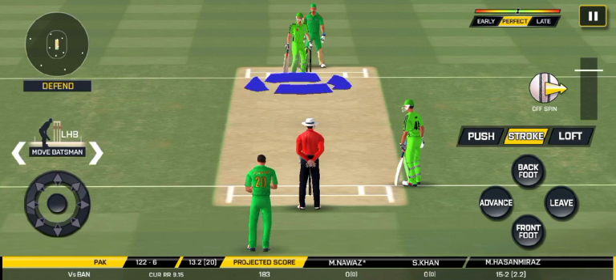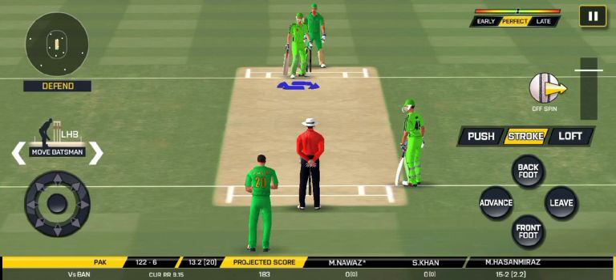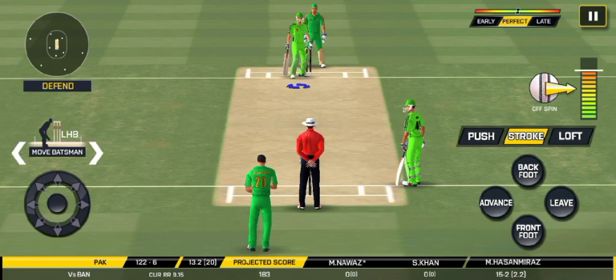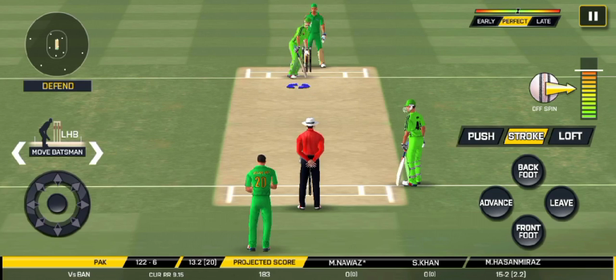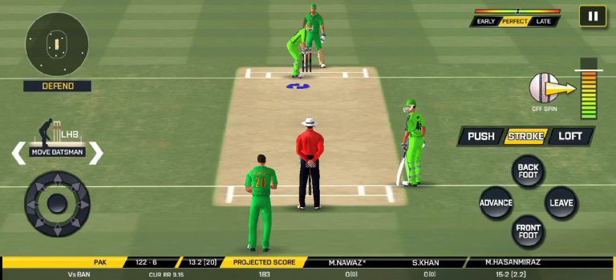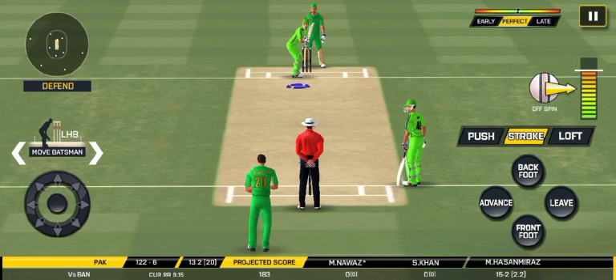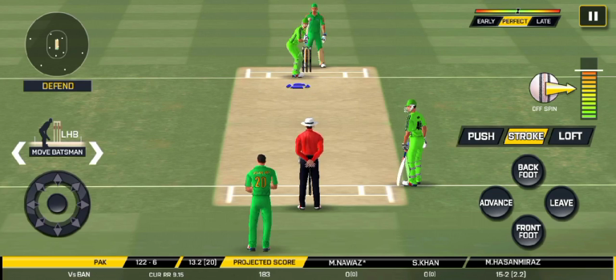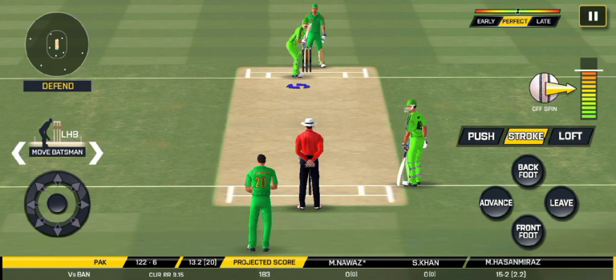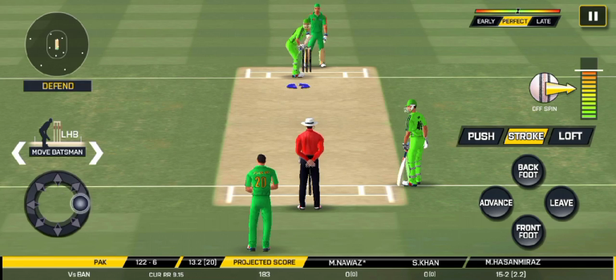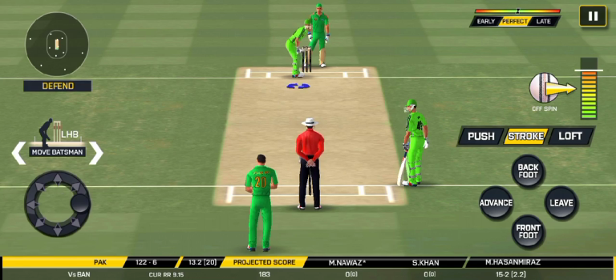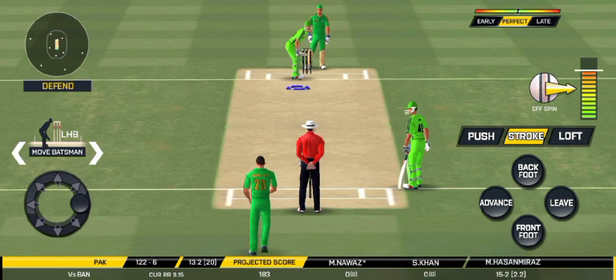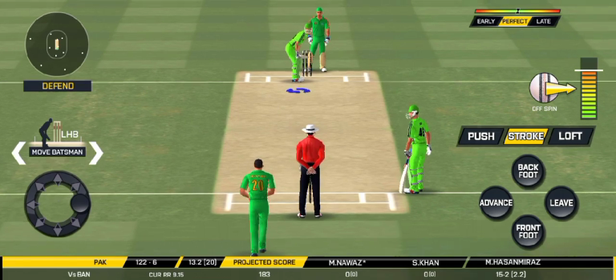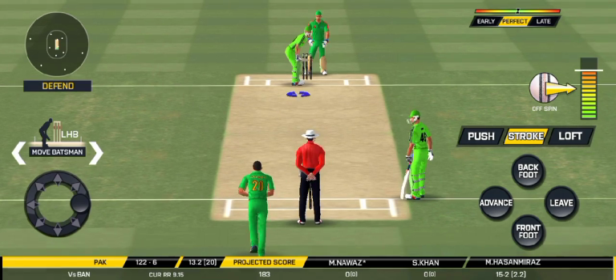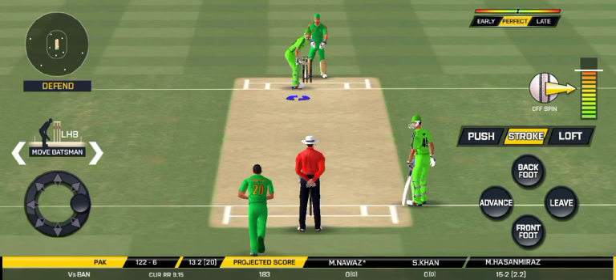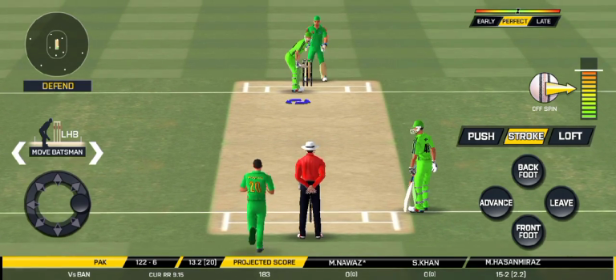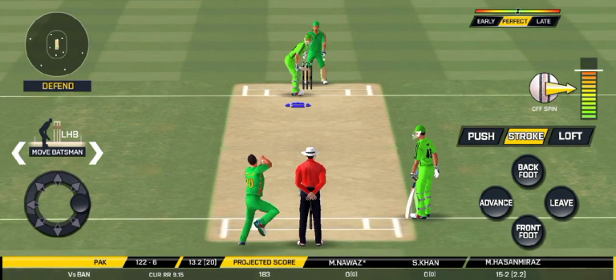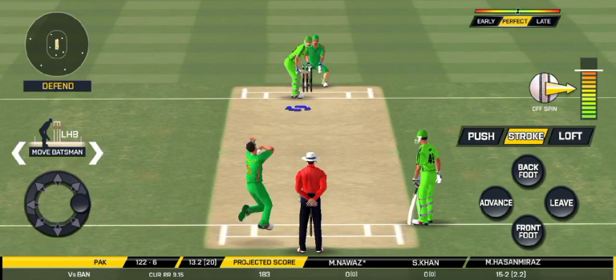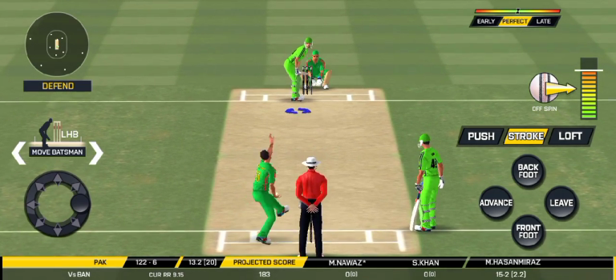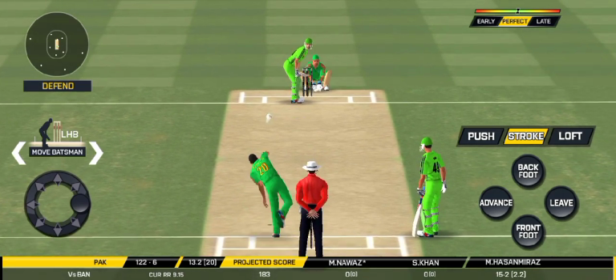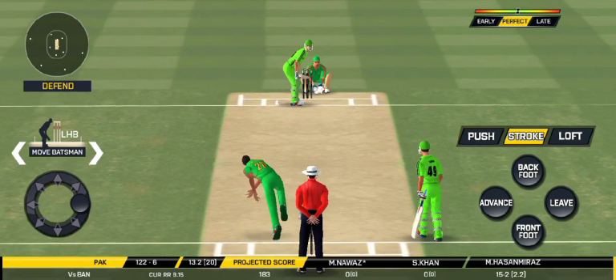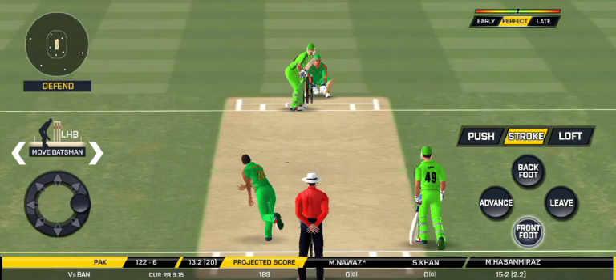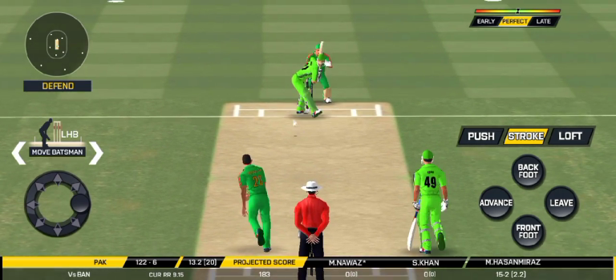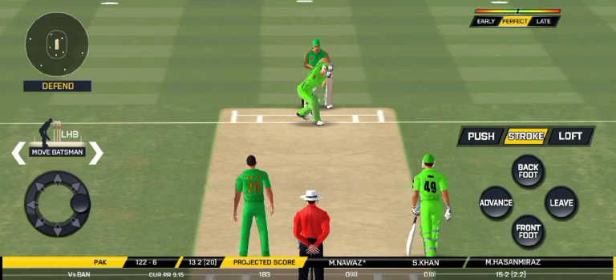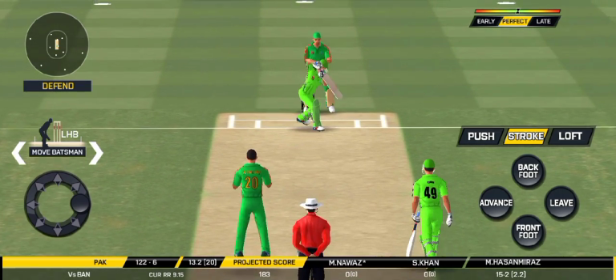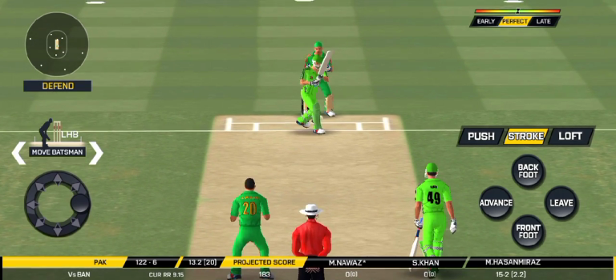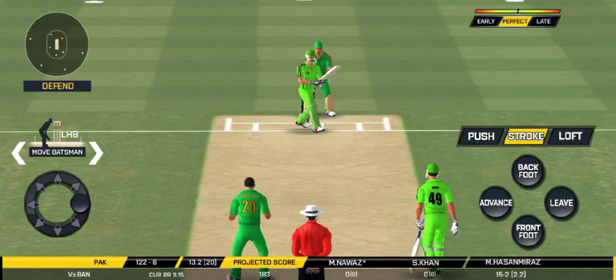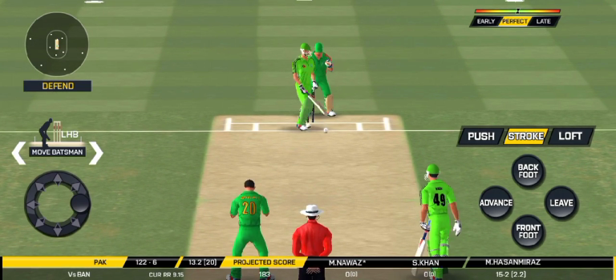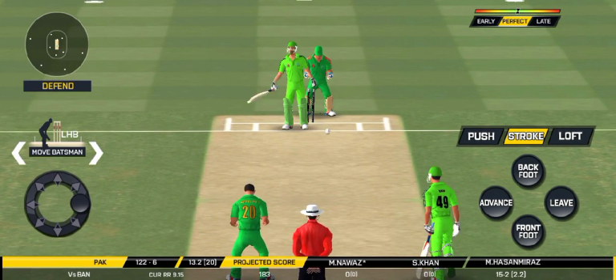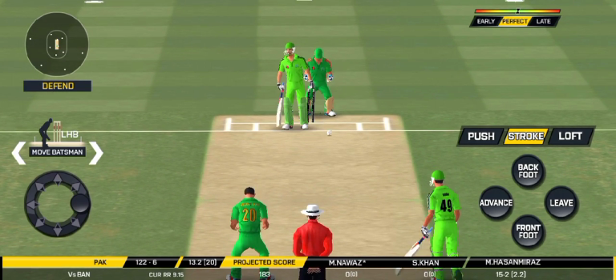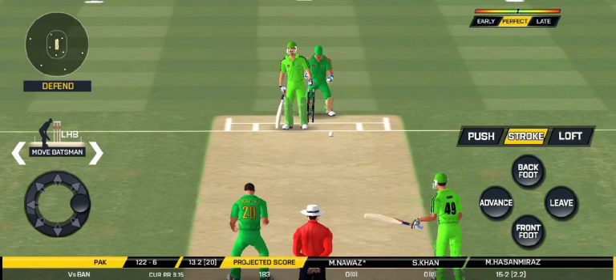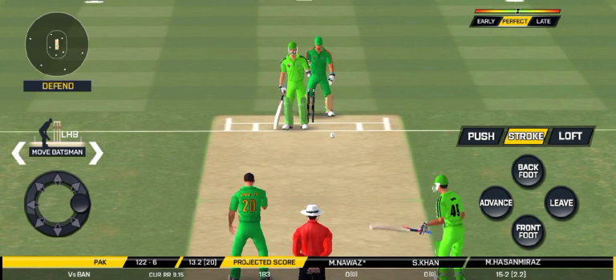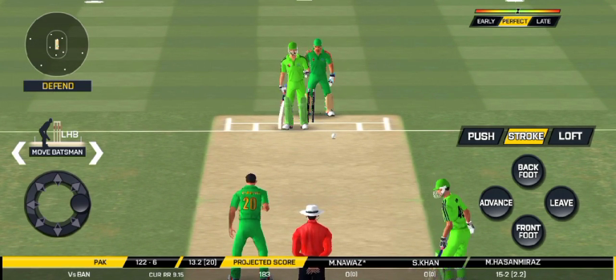Batsman getting ready to face his first ball. Bowled — he has knocked him over!